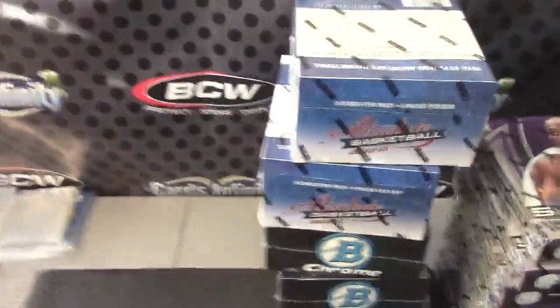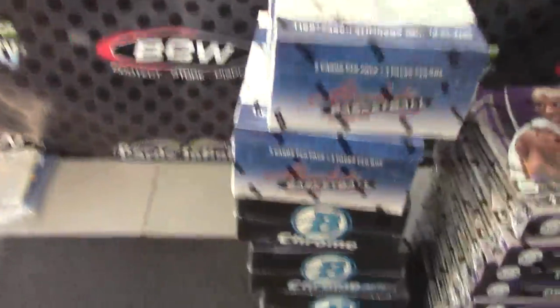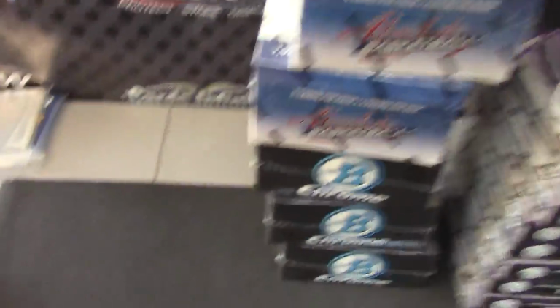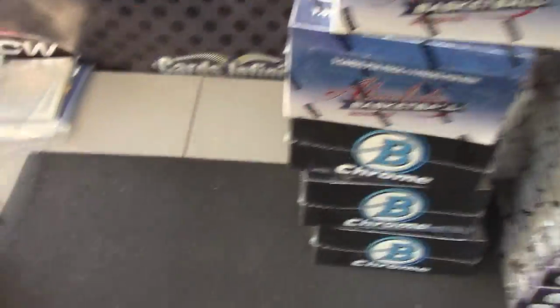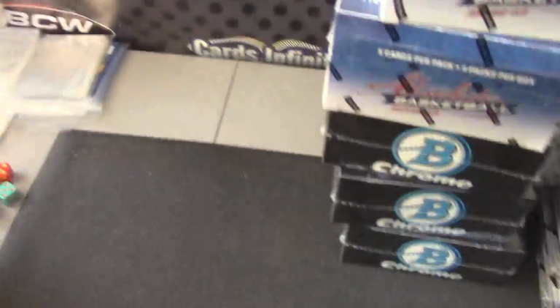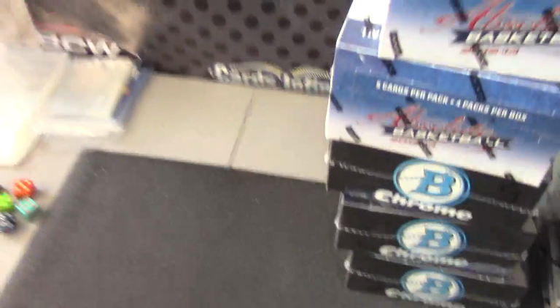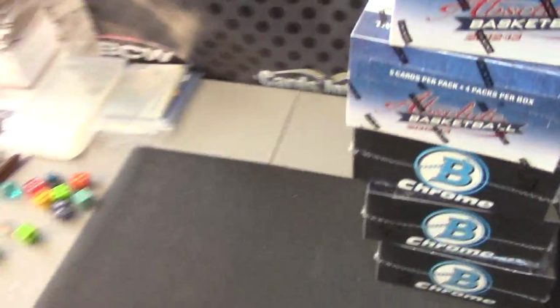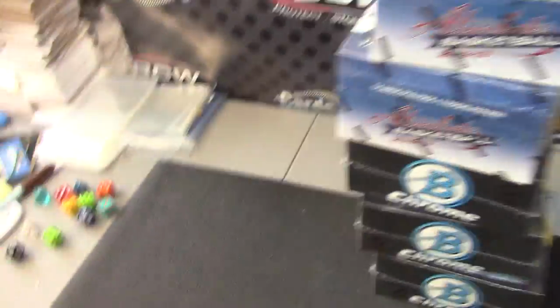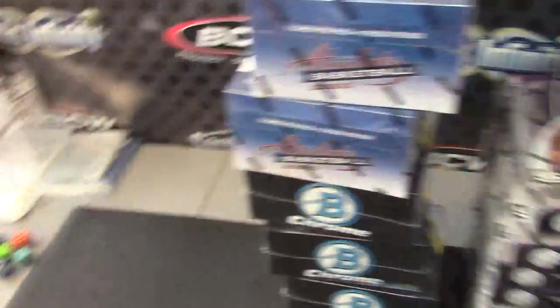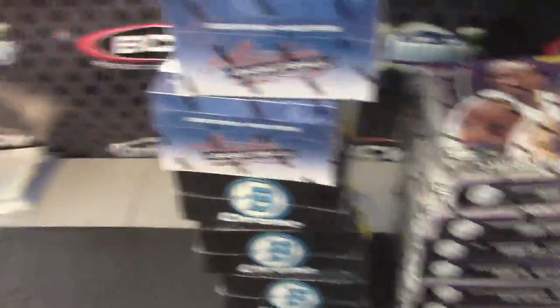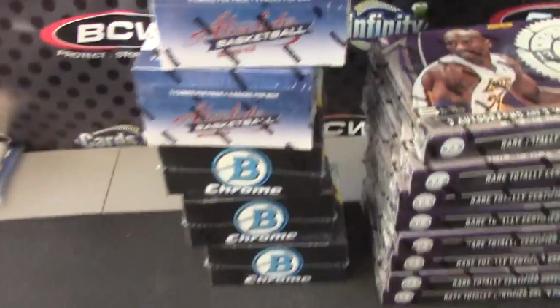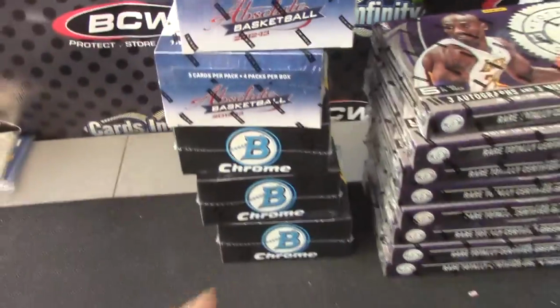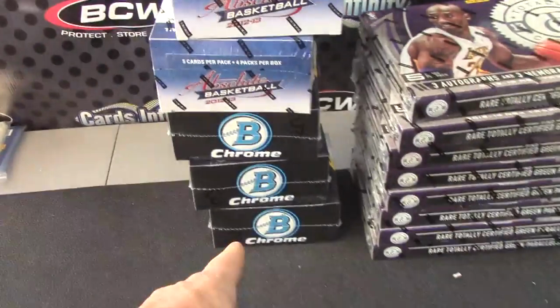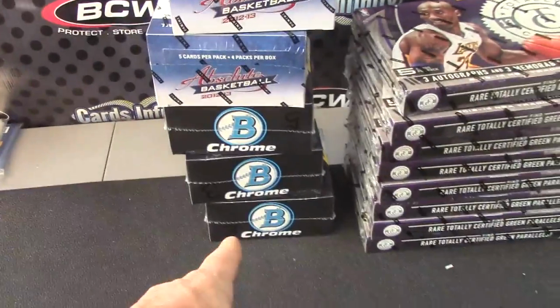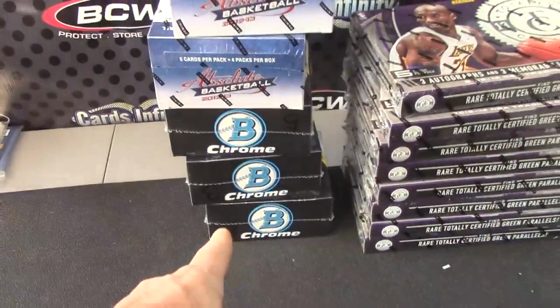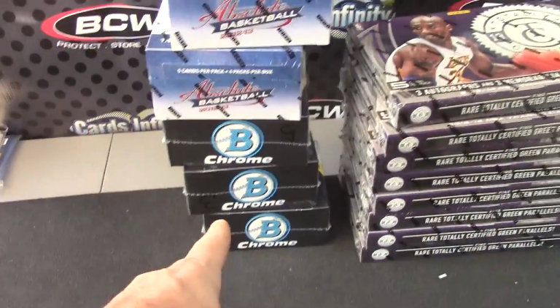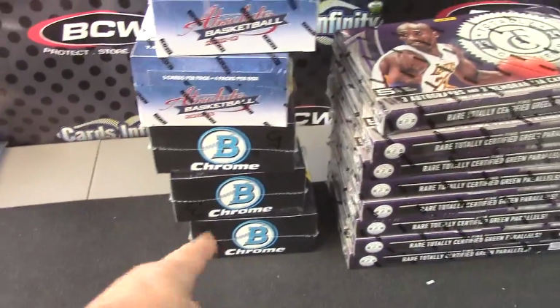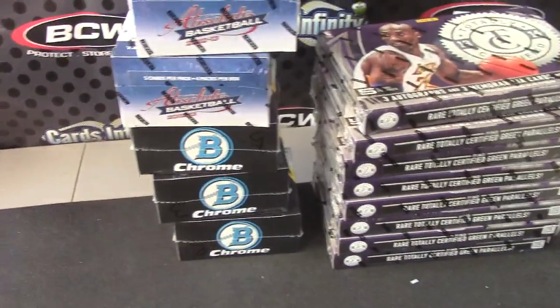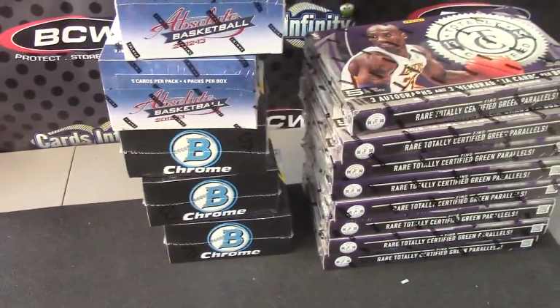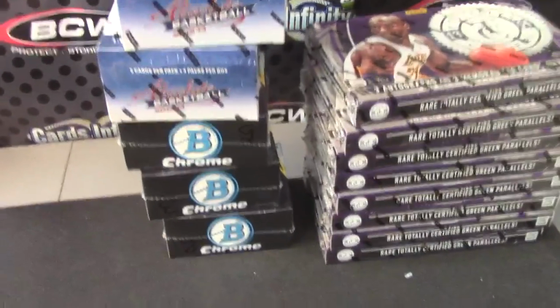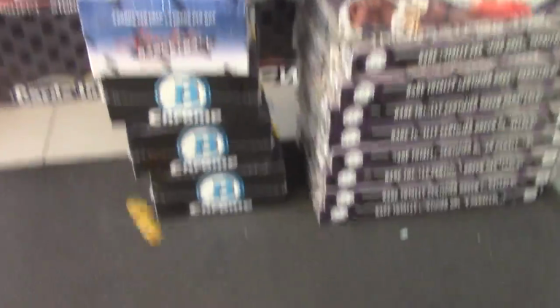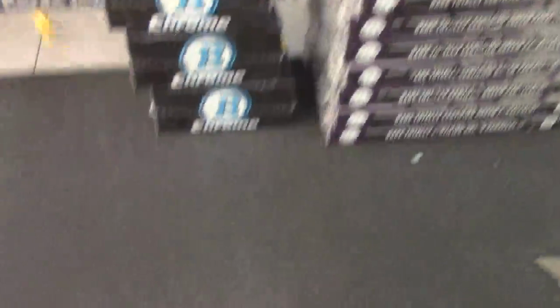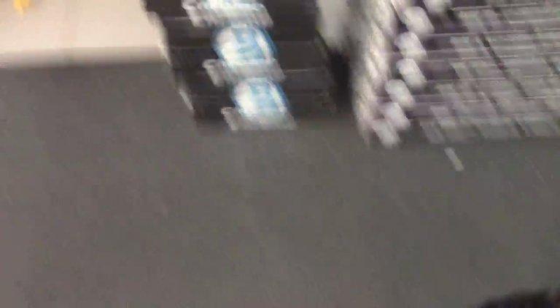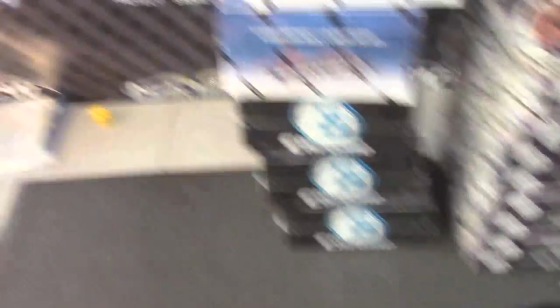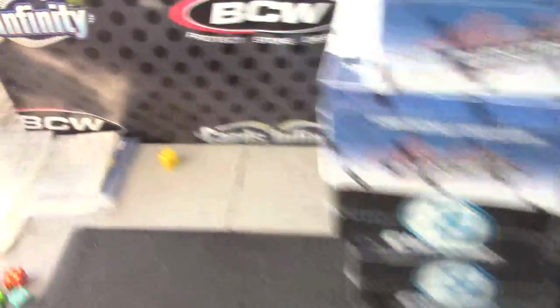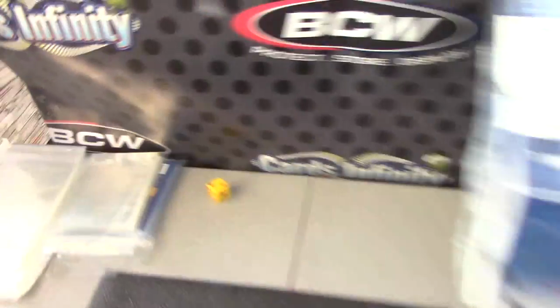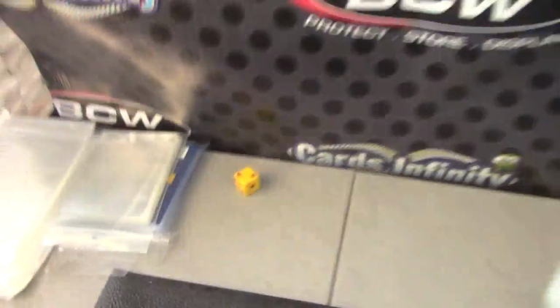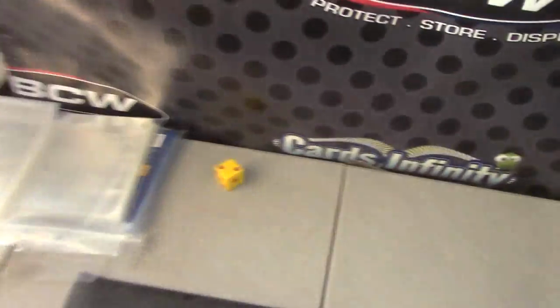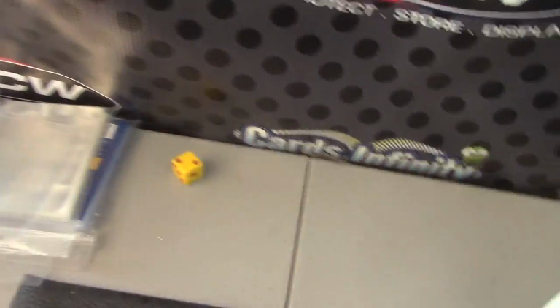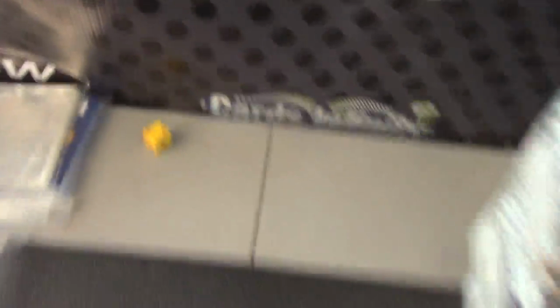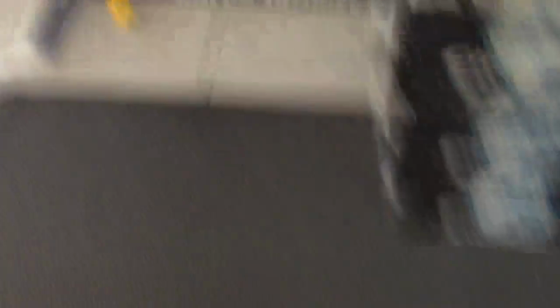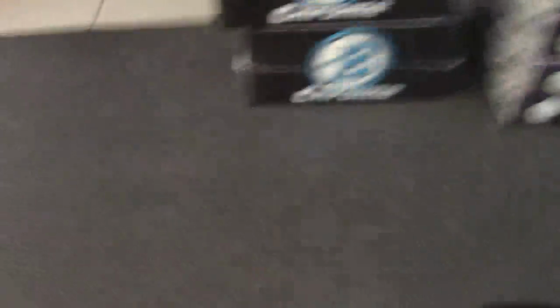Heriberto, I think you're going to be the last break today, but I'm going to break the Bowman Jumbo 2, 3, or 5. Number 2.